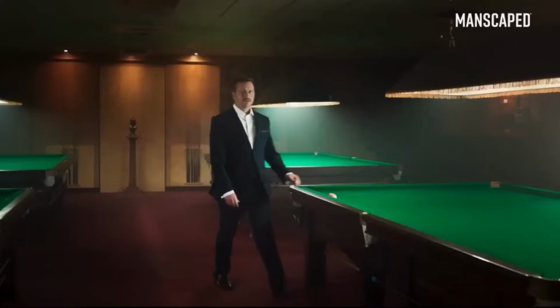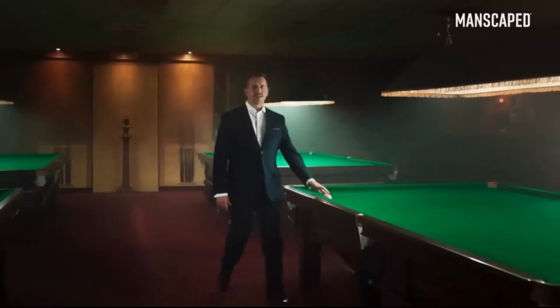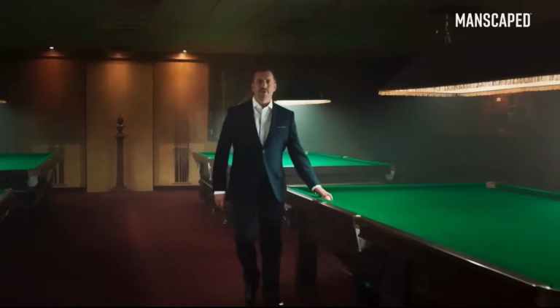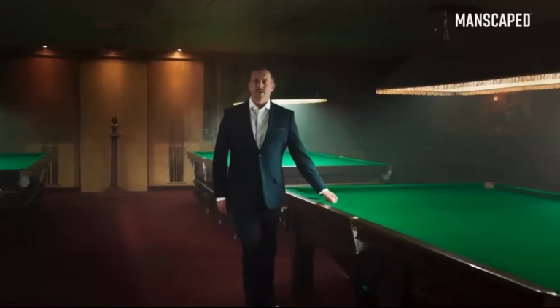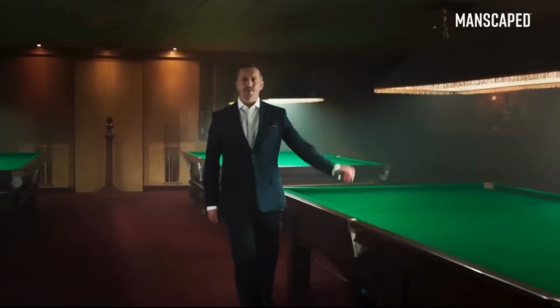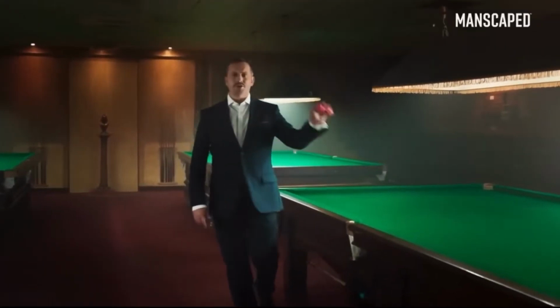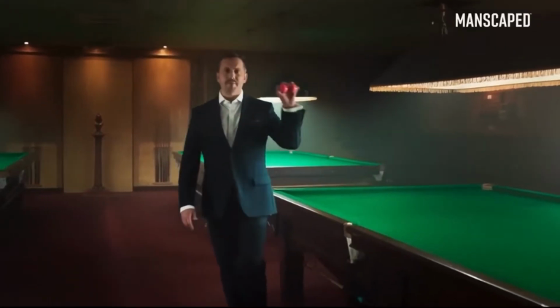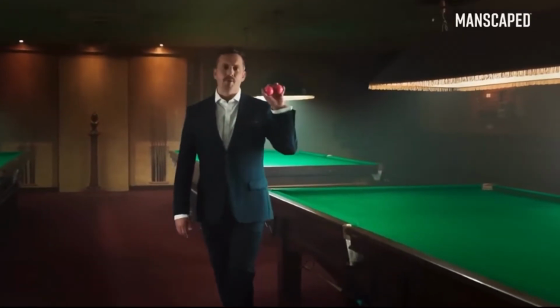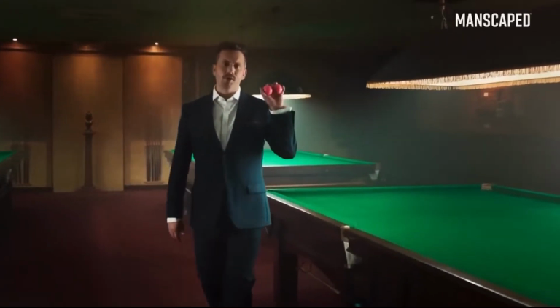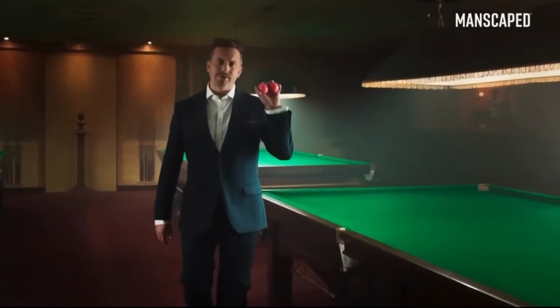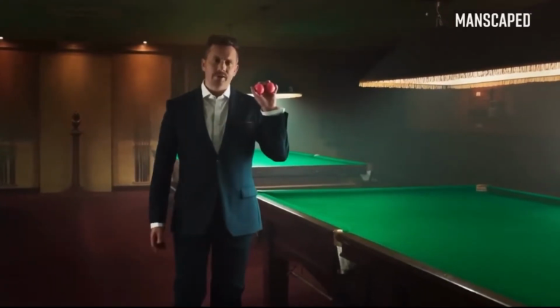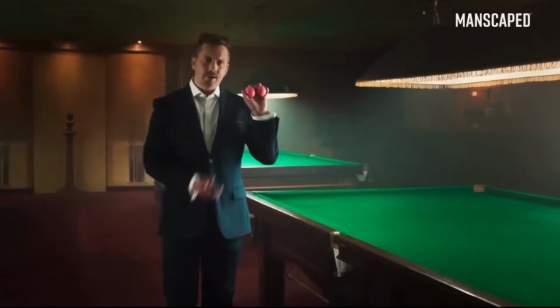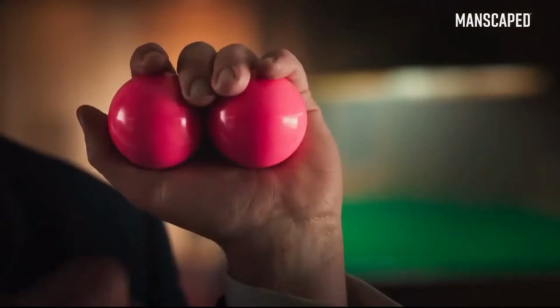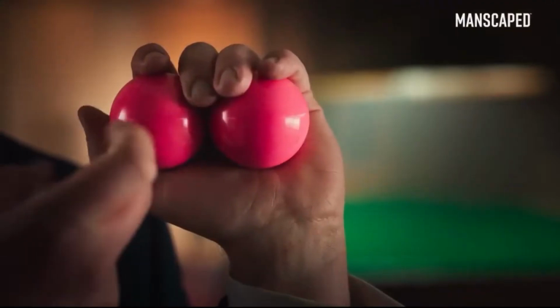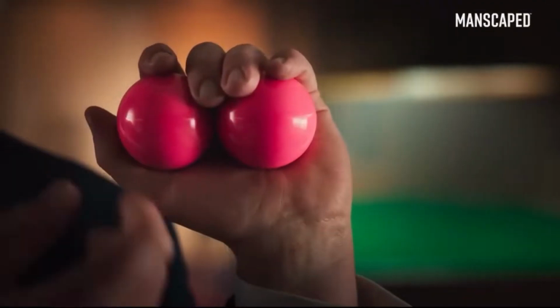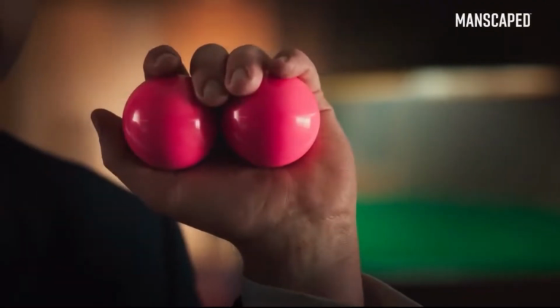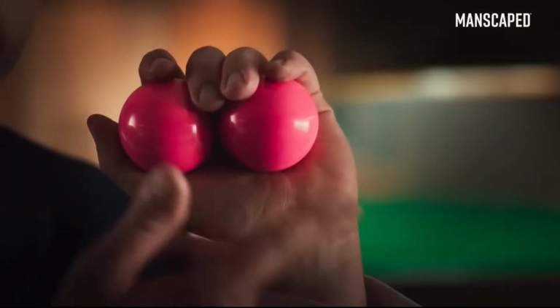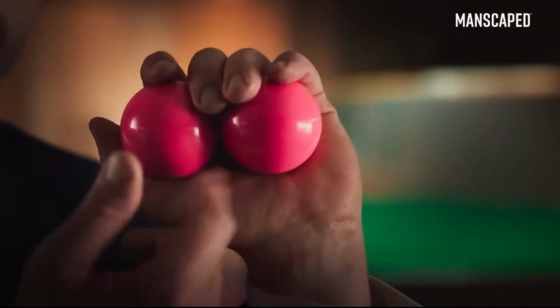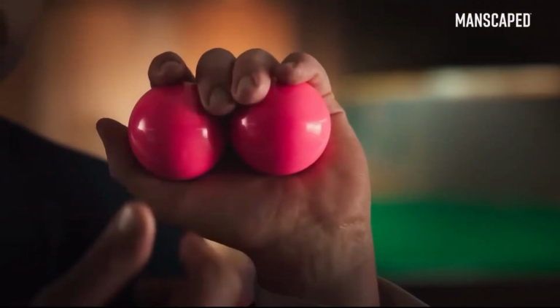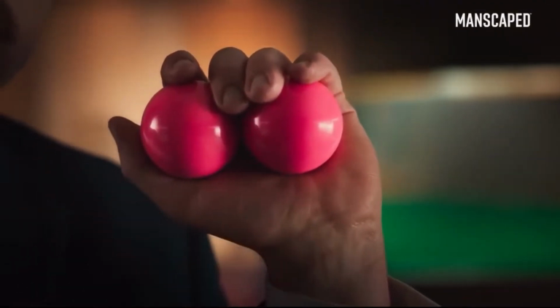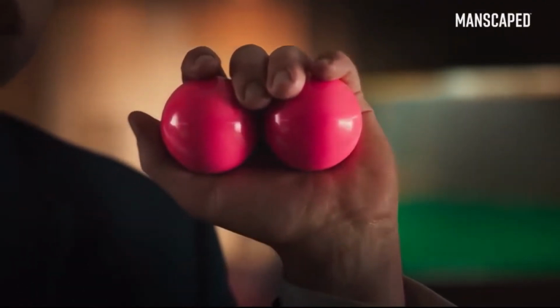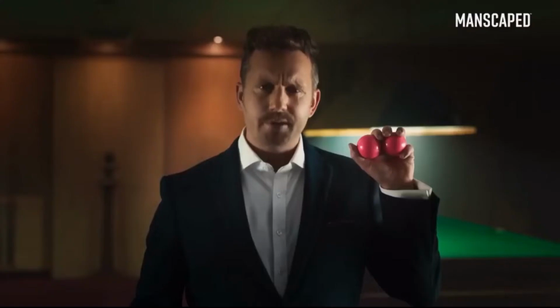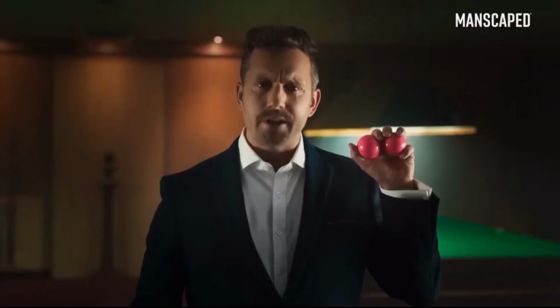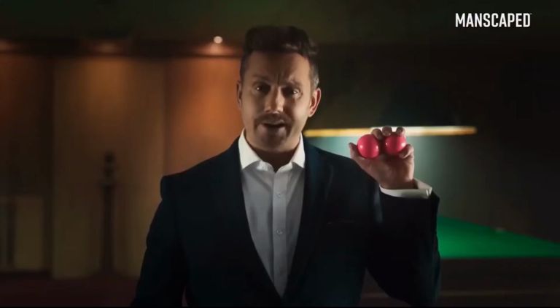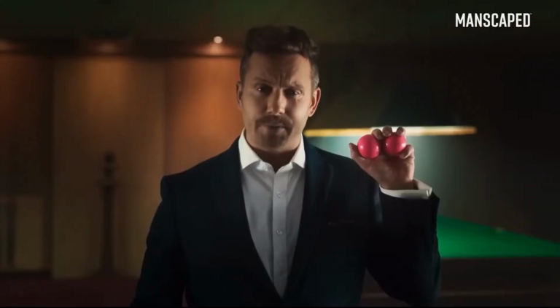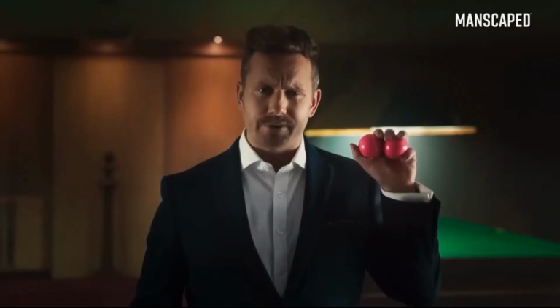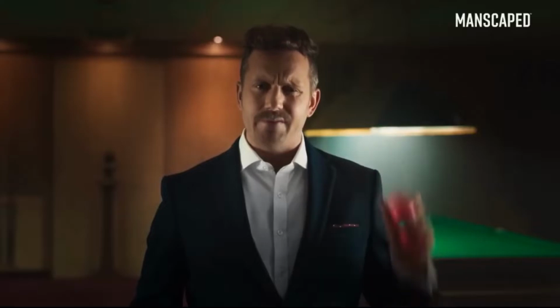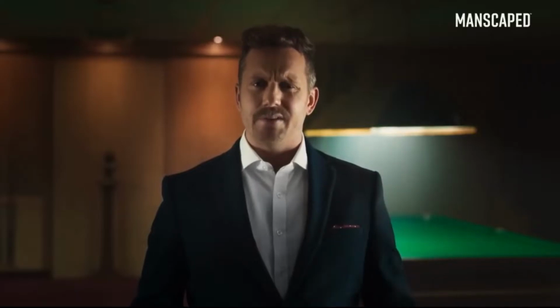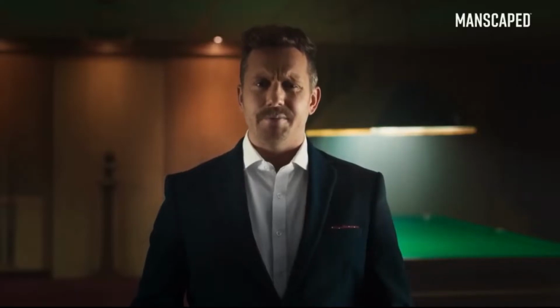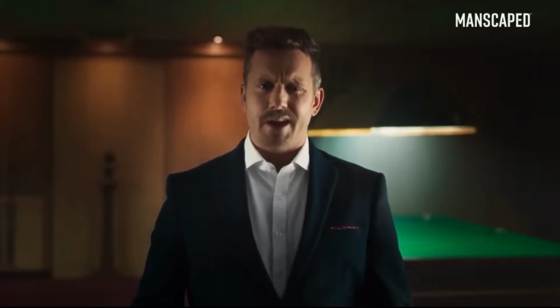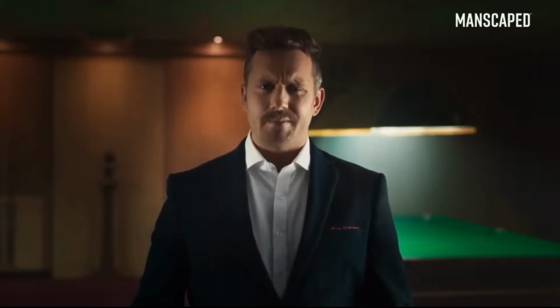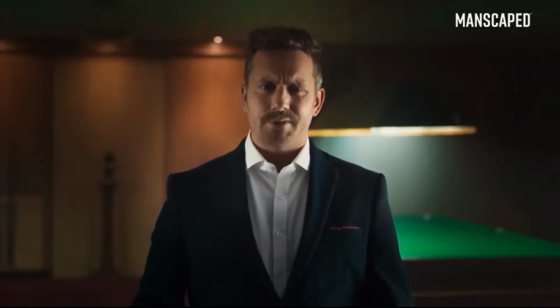Gentlemen, I want to show you my balls. Look at them, they're silky and smooth. Those are their attributes, I haven't given them names.